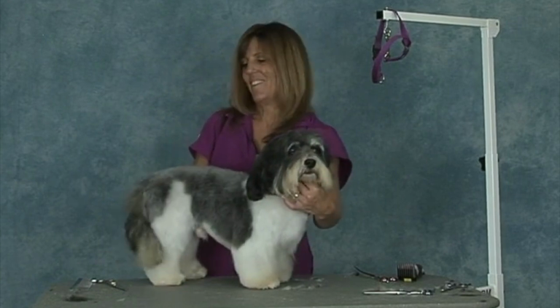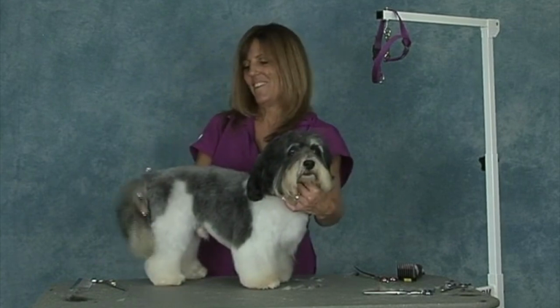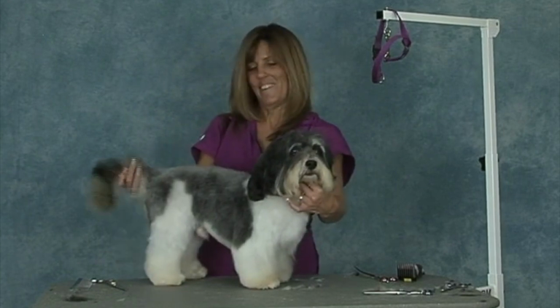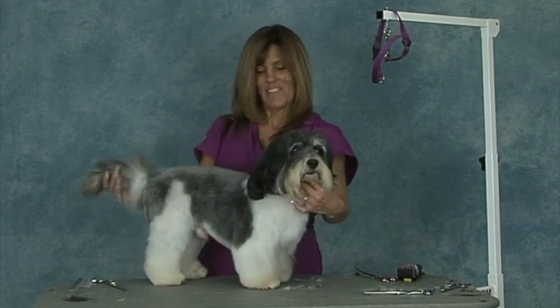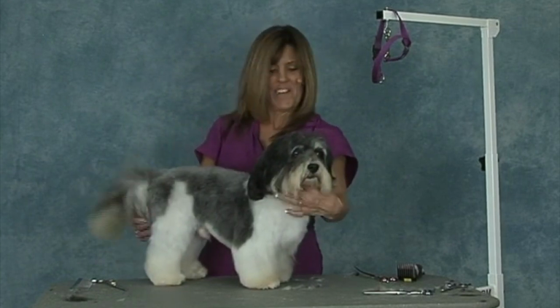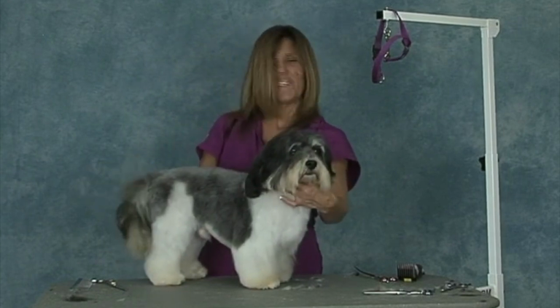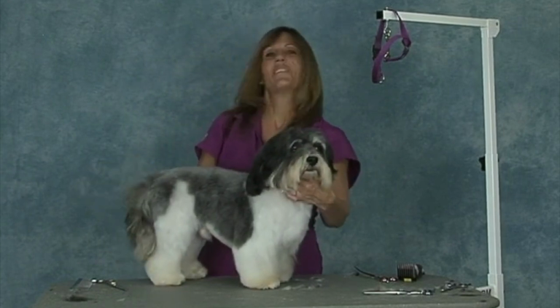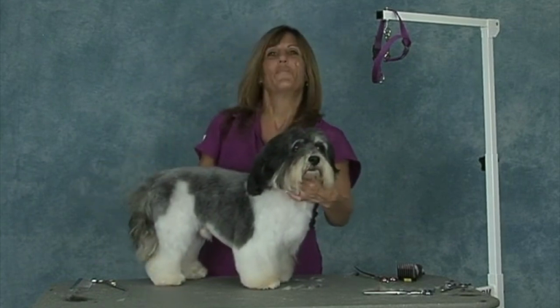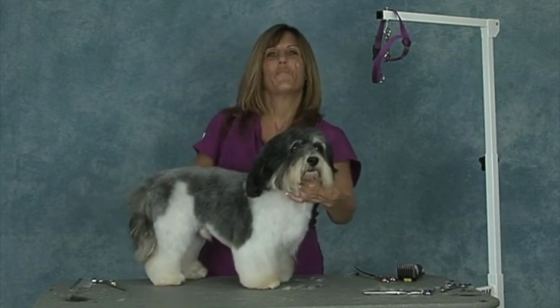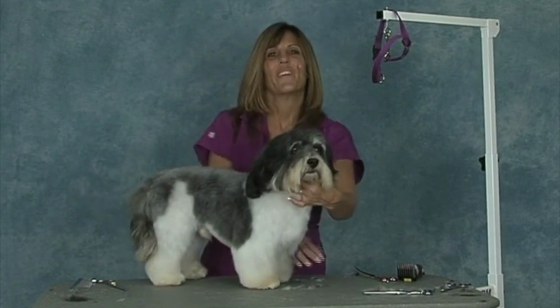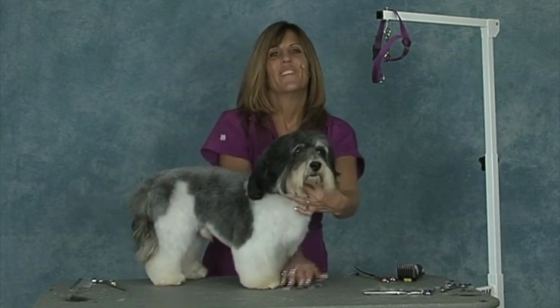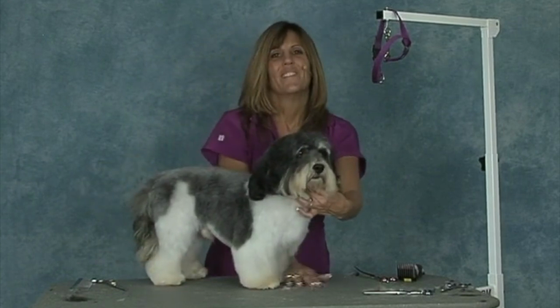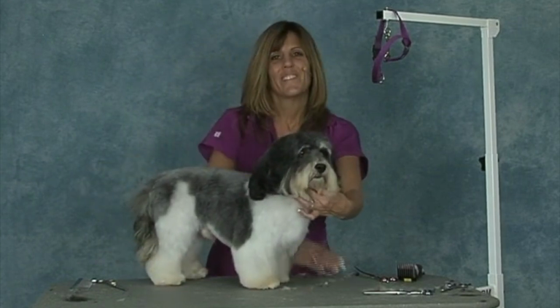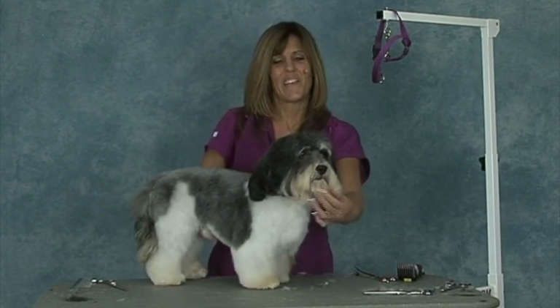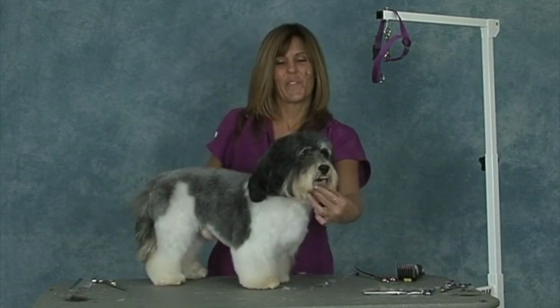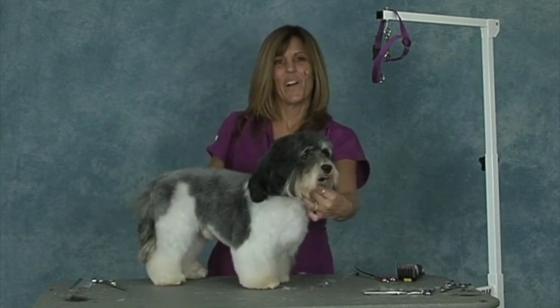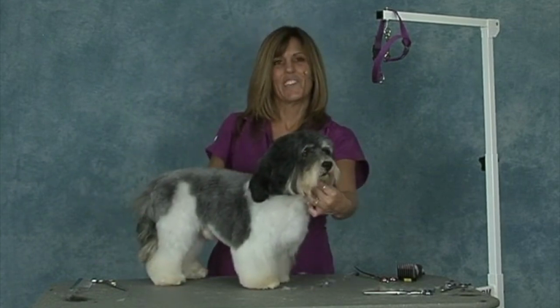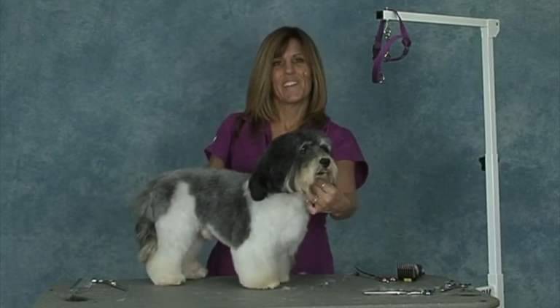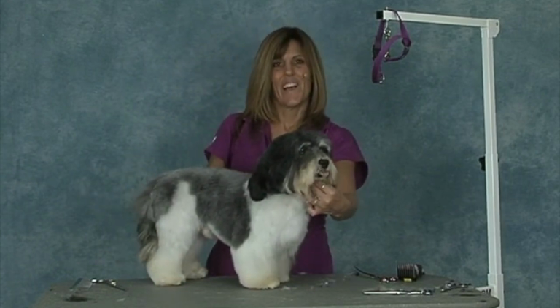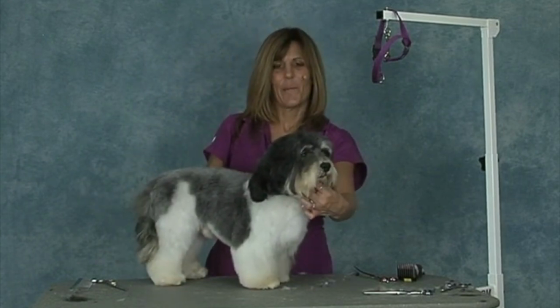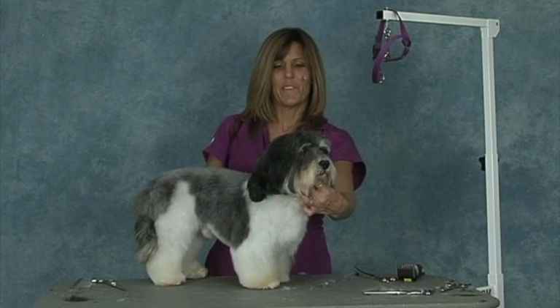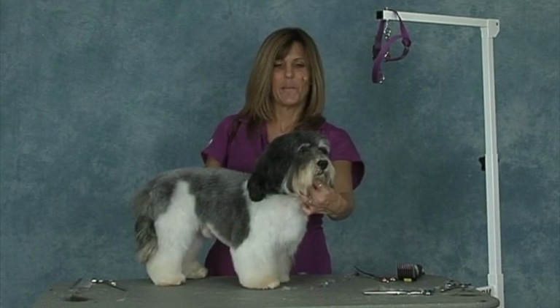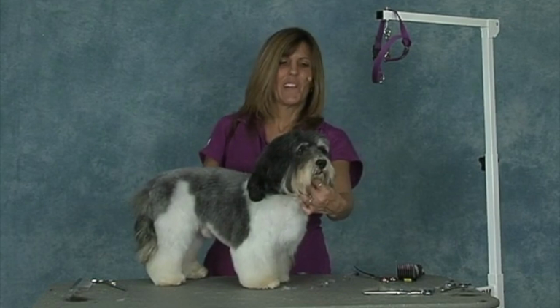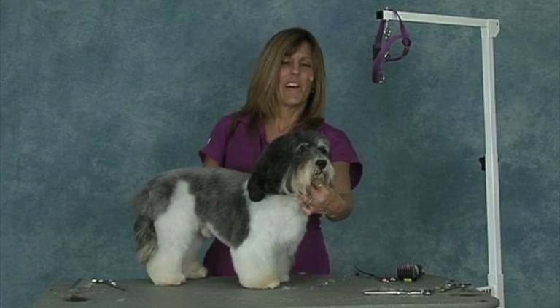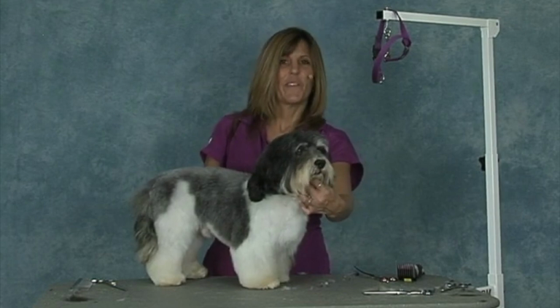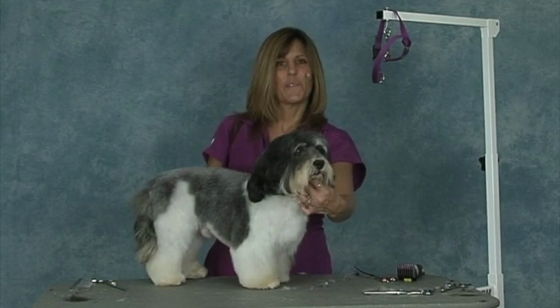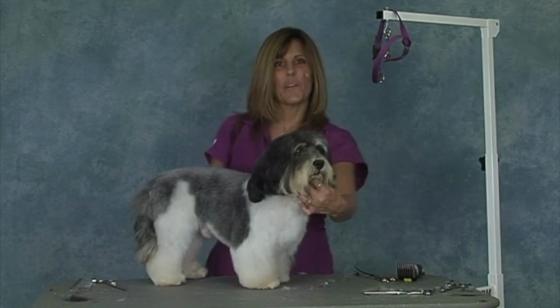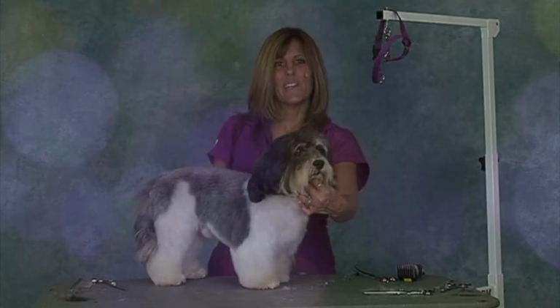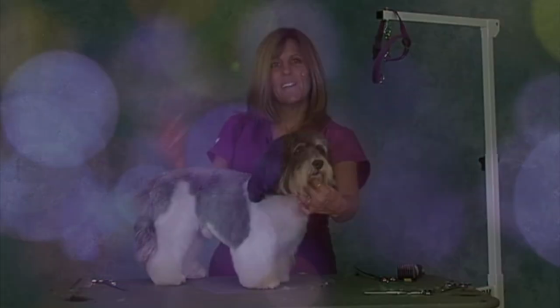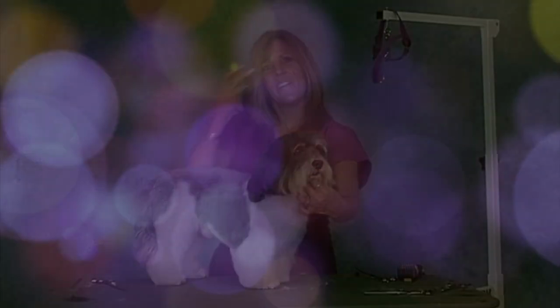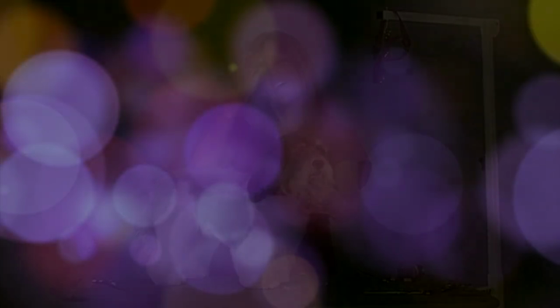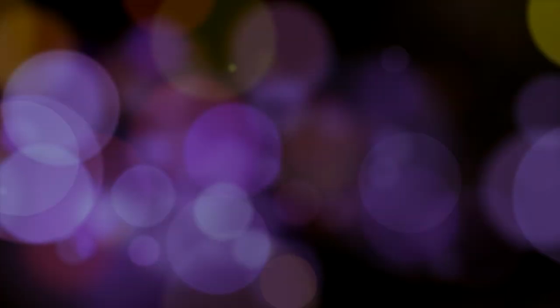Okay, it's our Havanese. Thank you for watching. I hope this helped you a lot with this breed. Thank you.